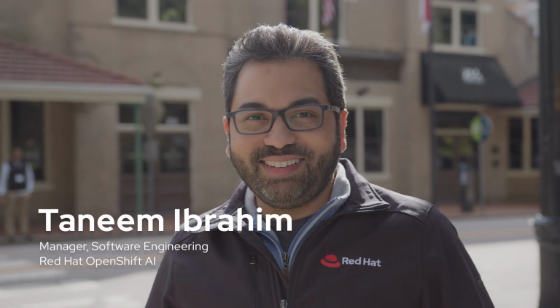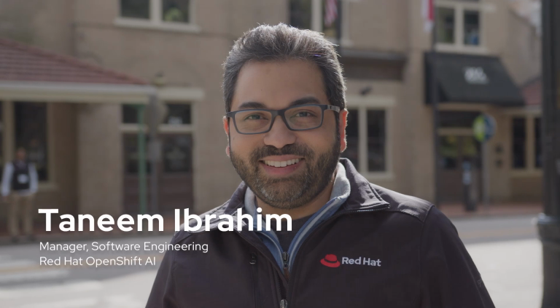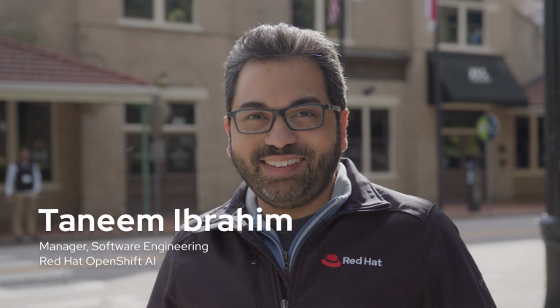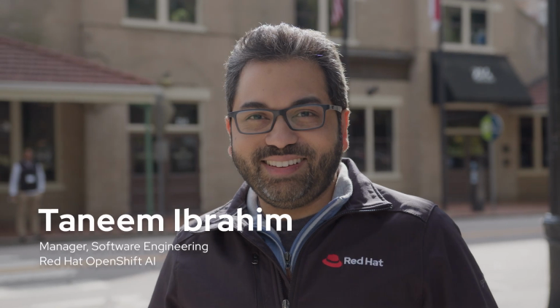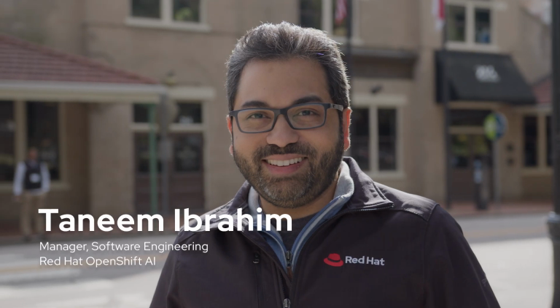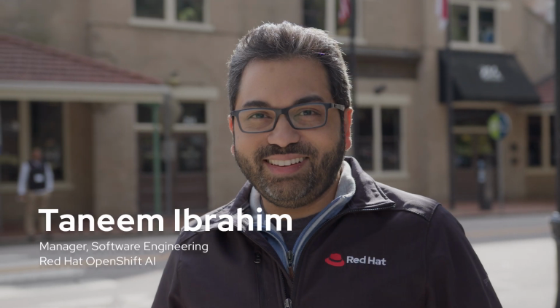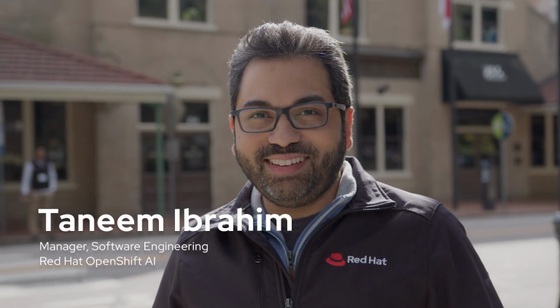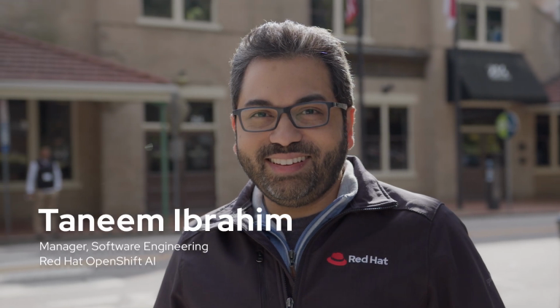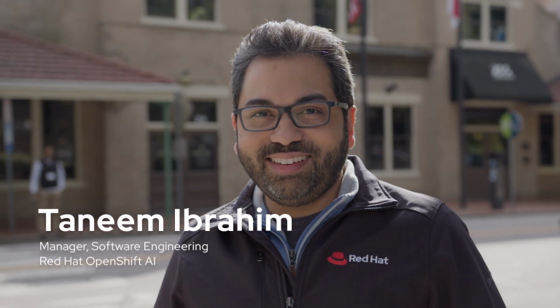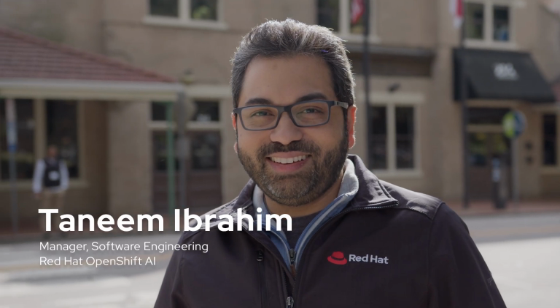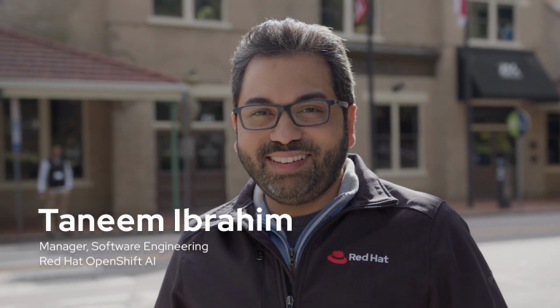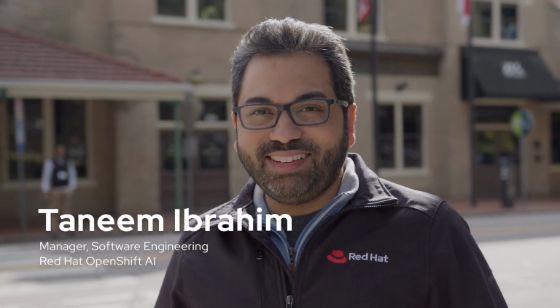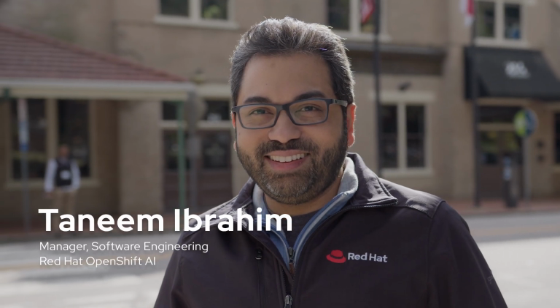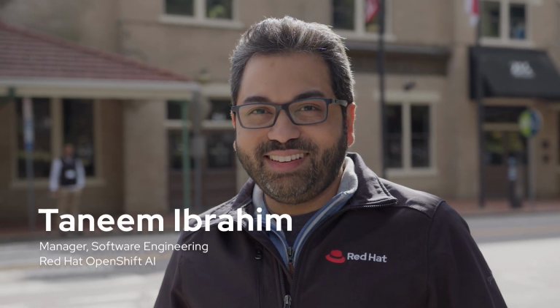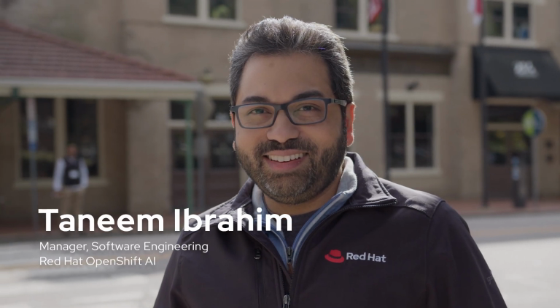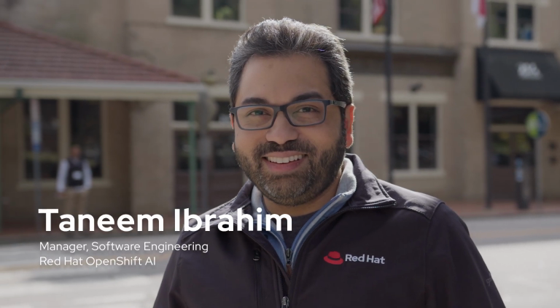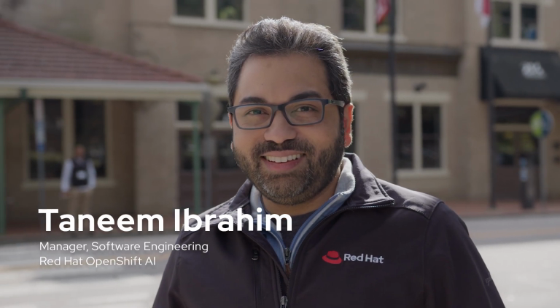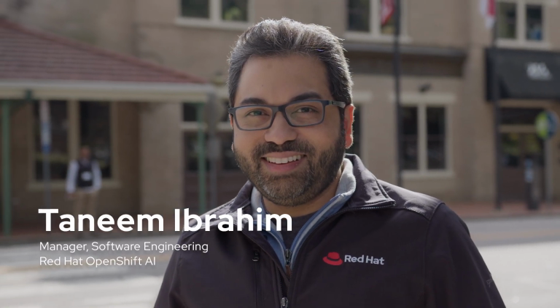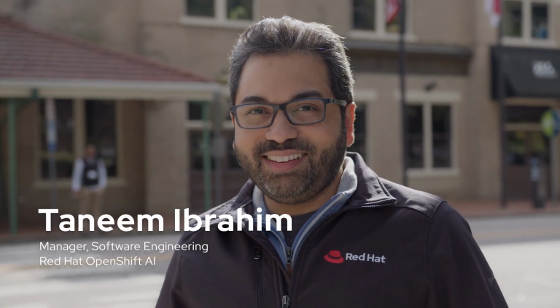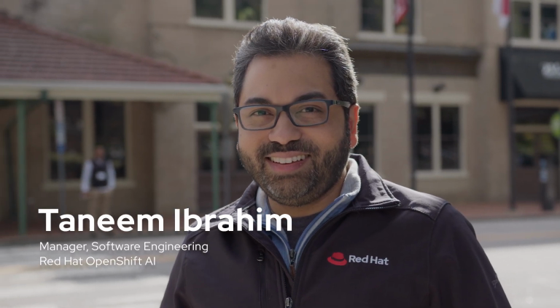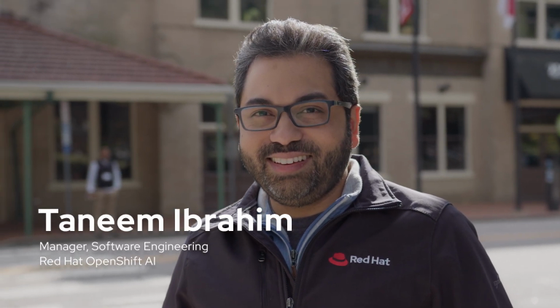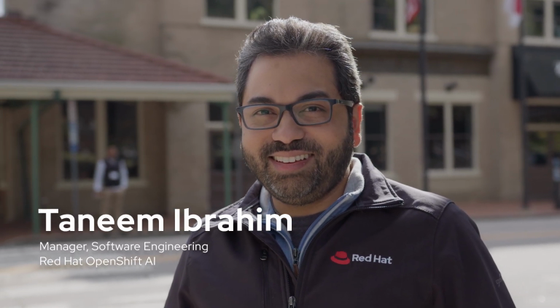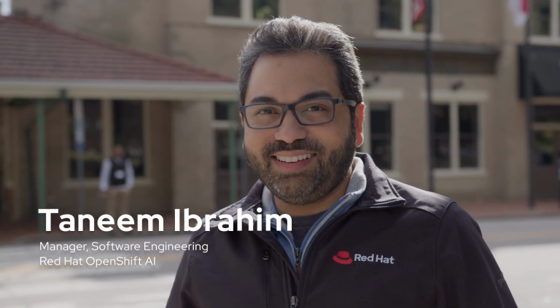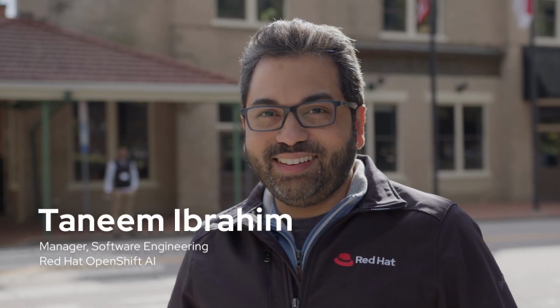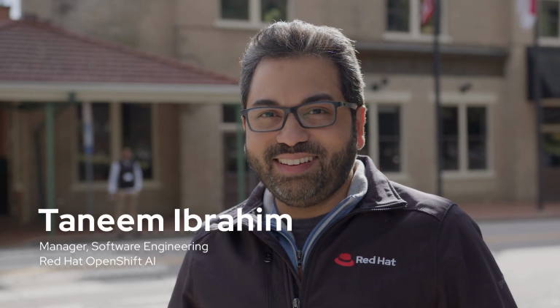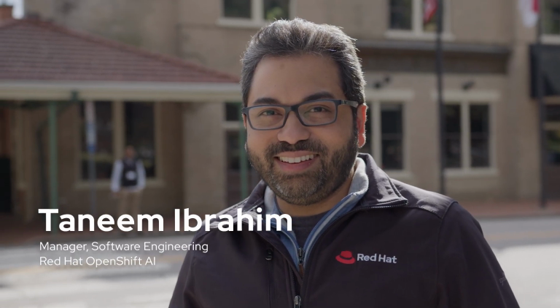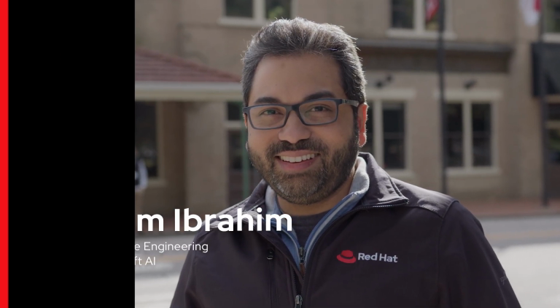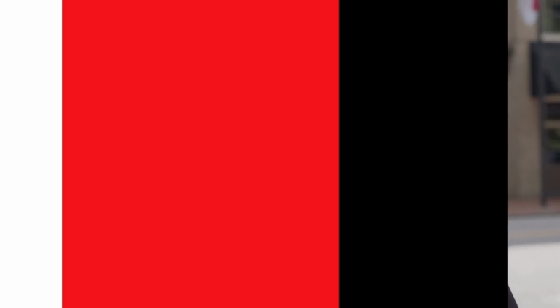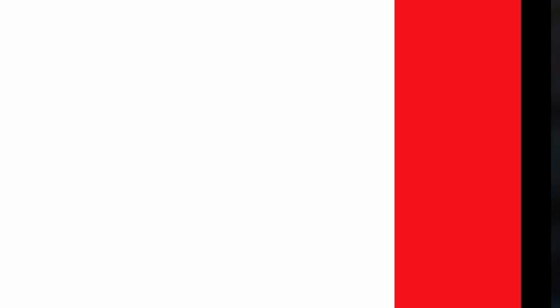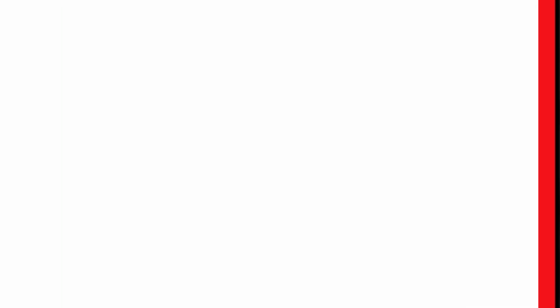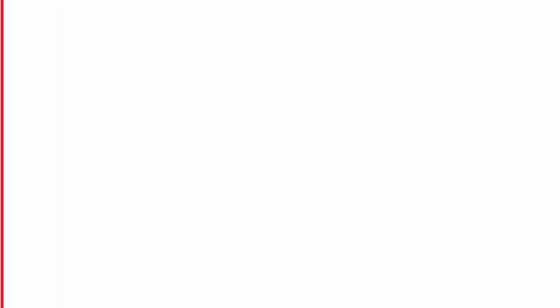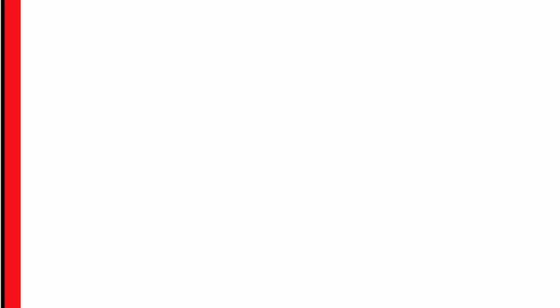Hi, I'm Tanim Ibrahim. I'm an engineering manager at Red Hat. I work in the OpenShift AI team.